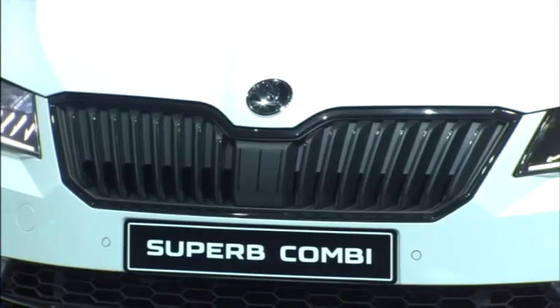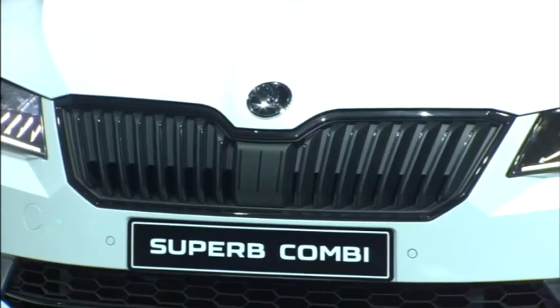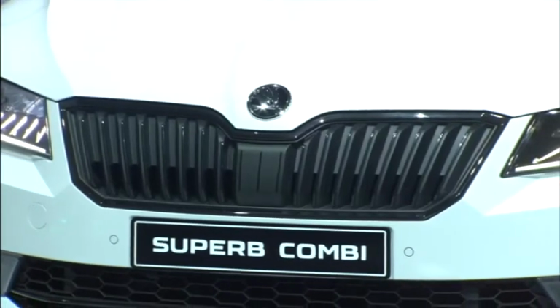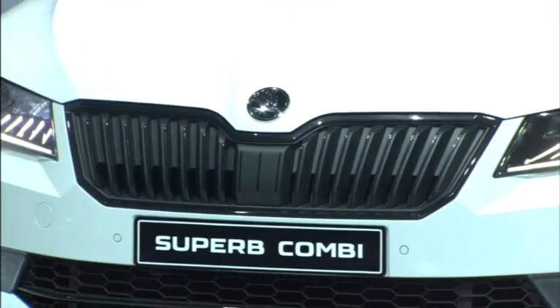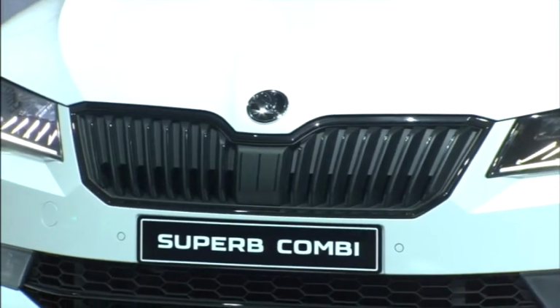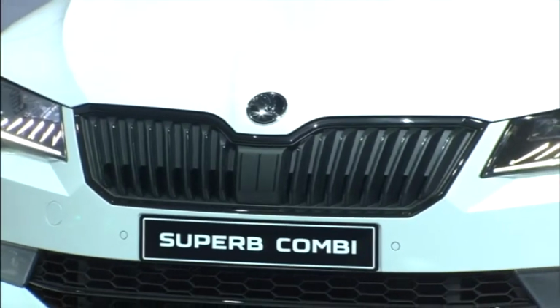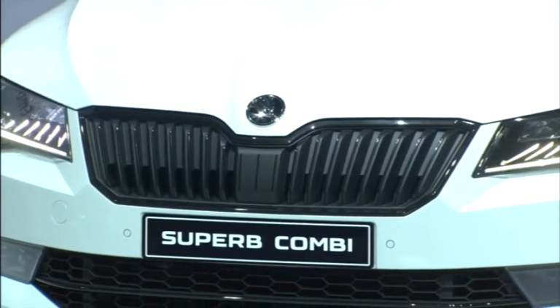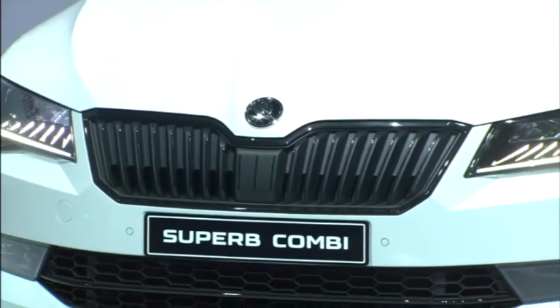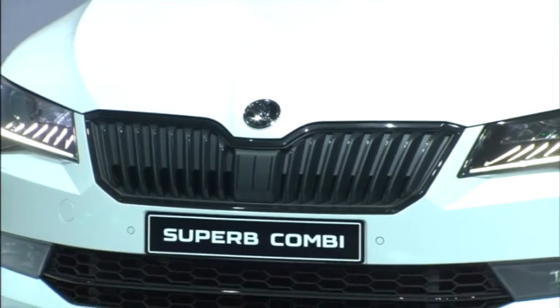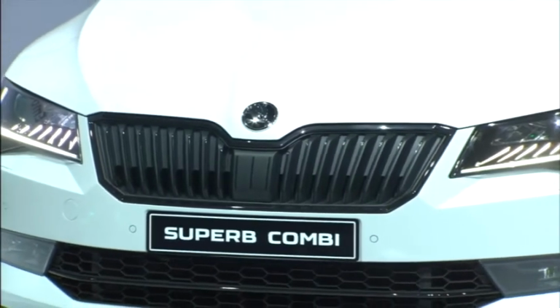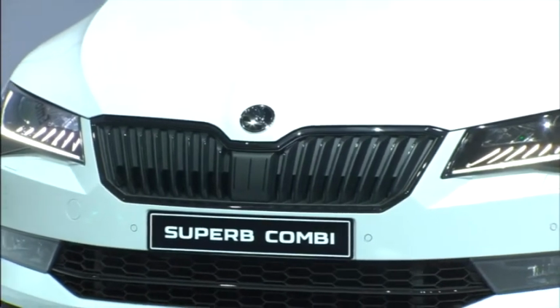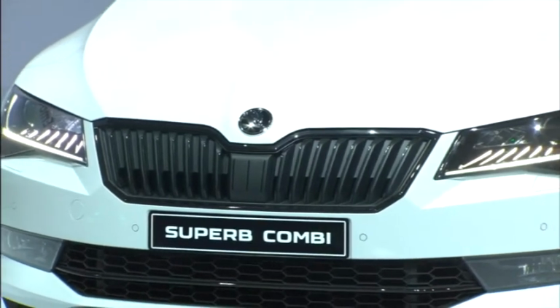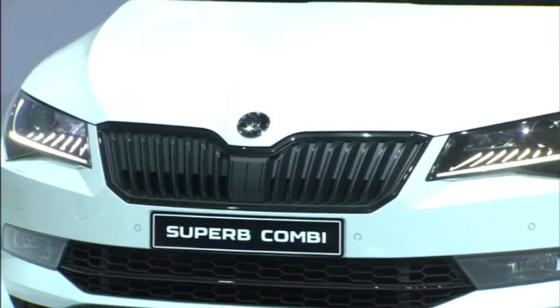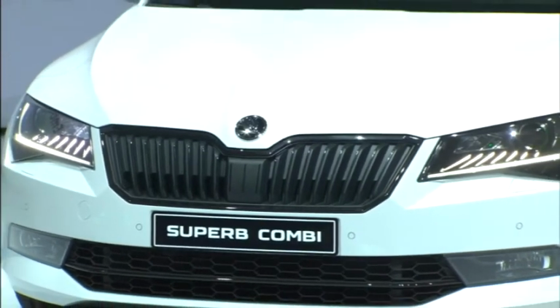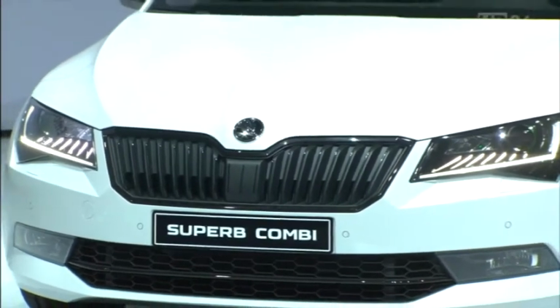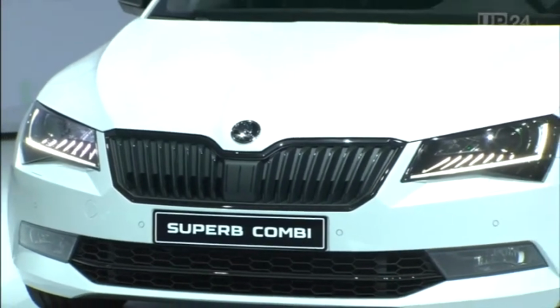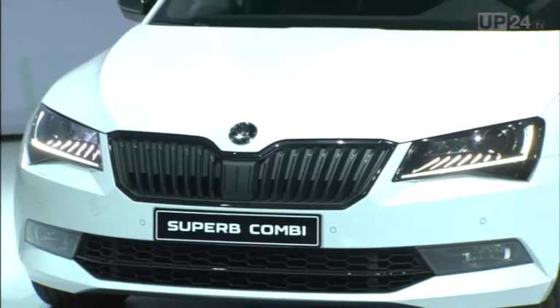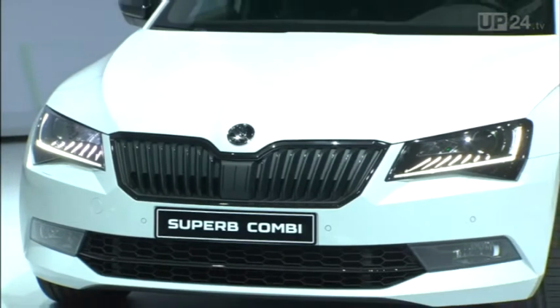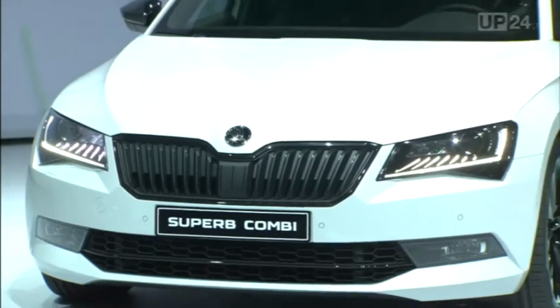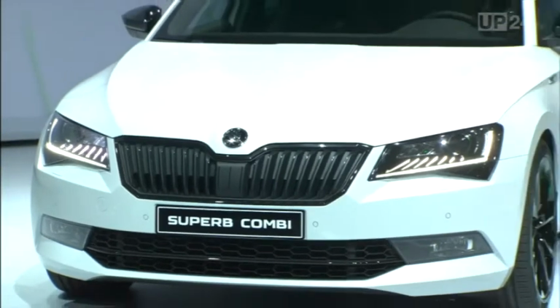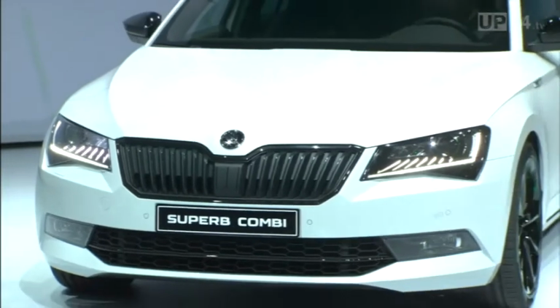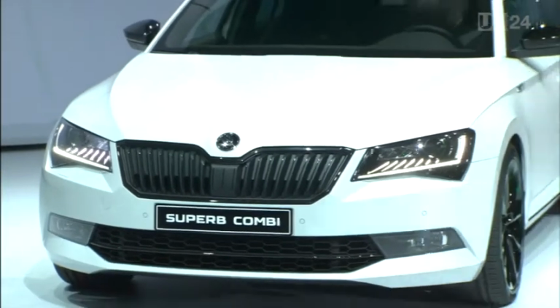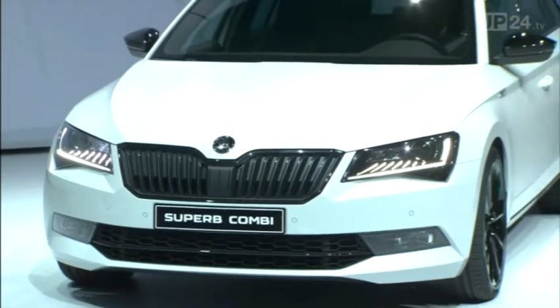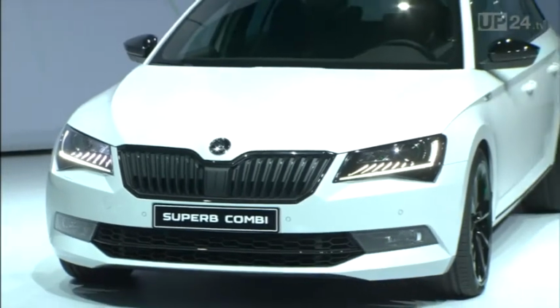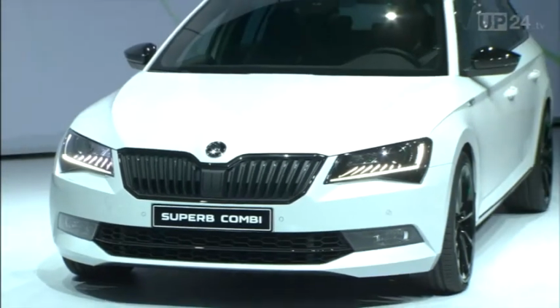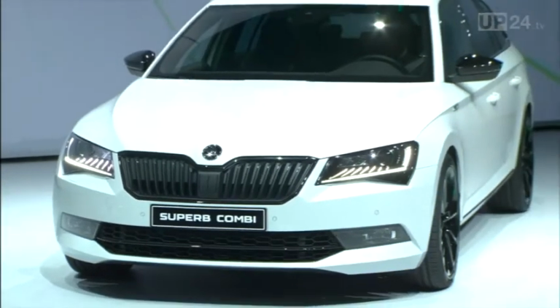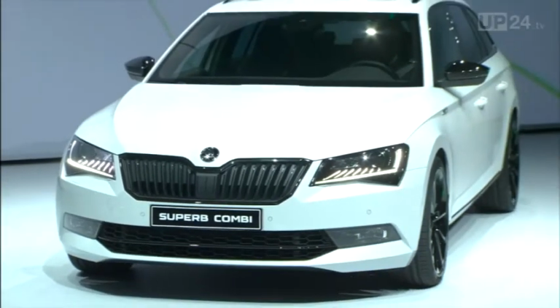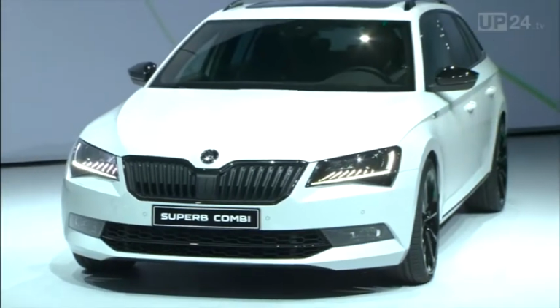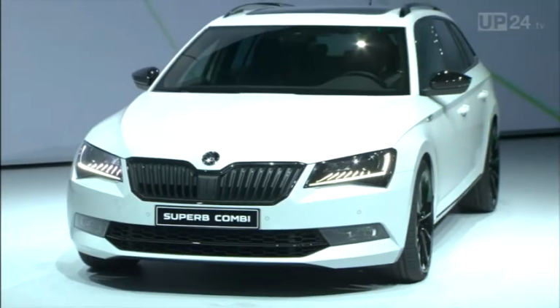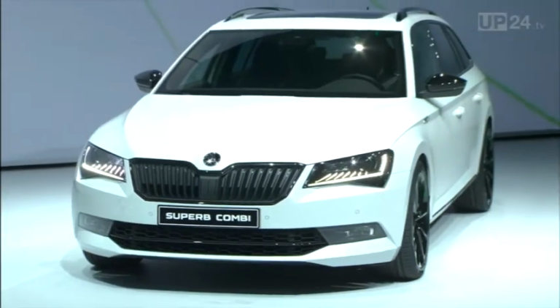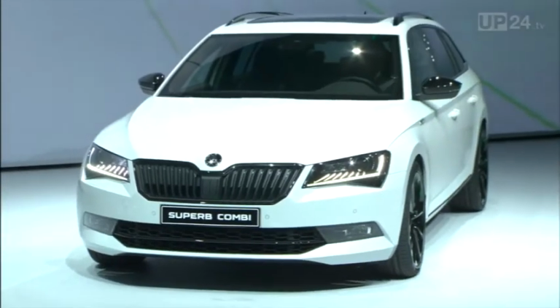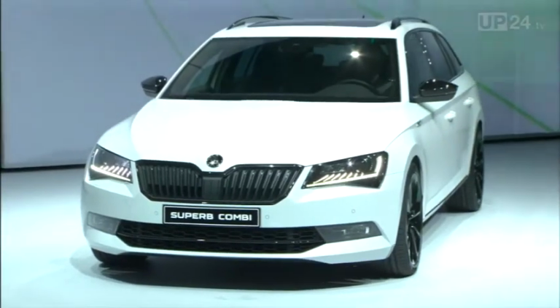A larger SUV would fit in well with the brand, and this segment is currently growing continually, just like Skoda.